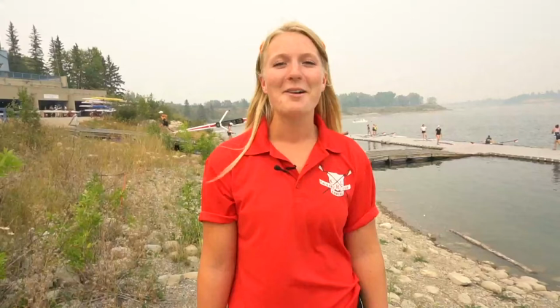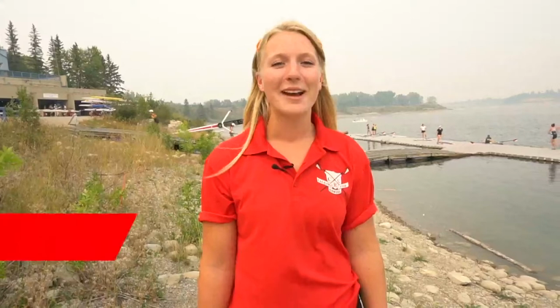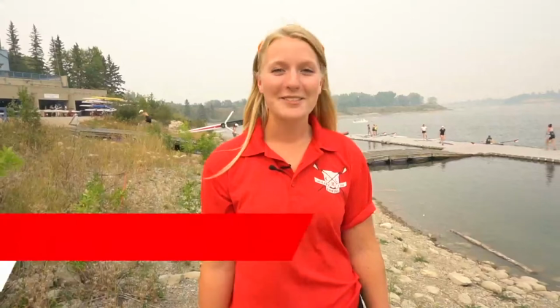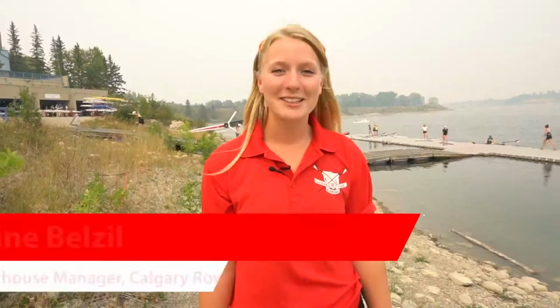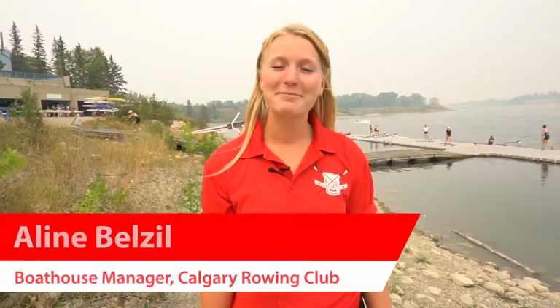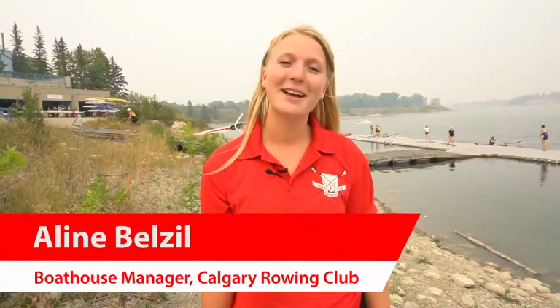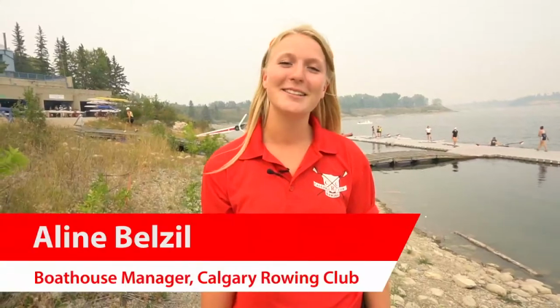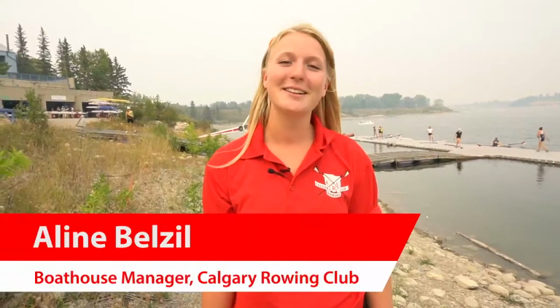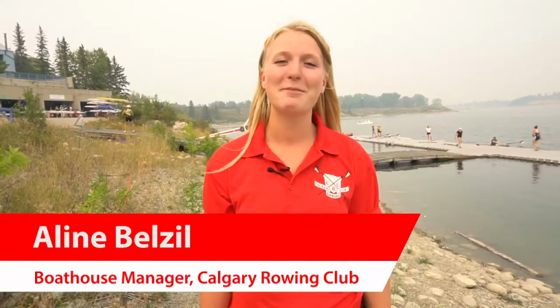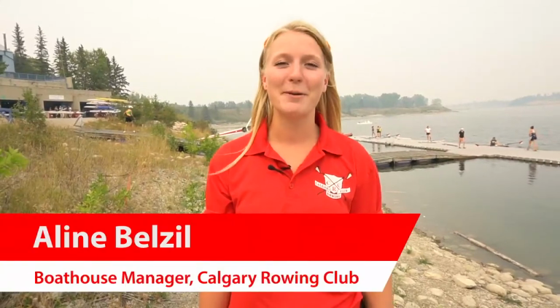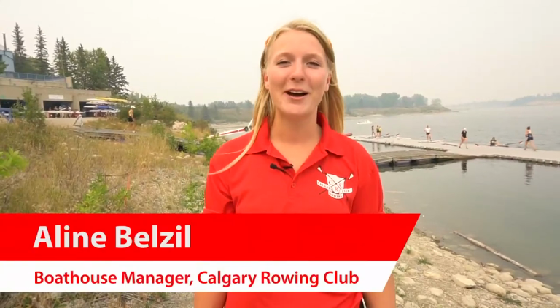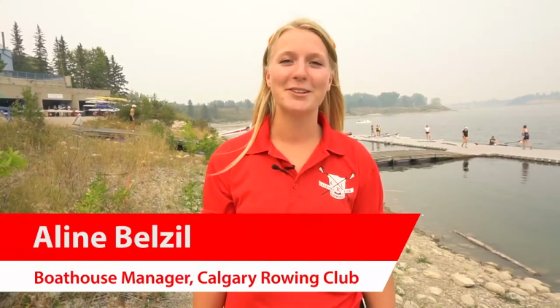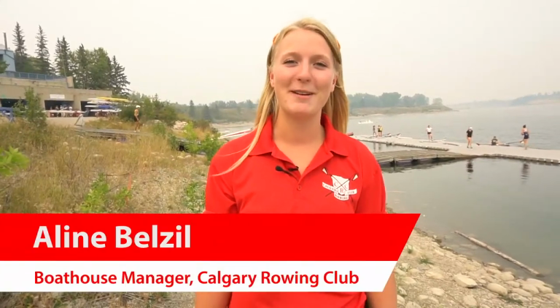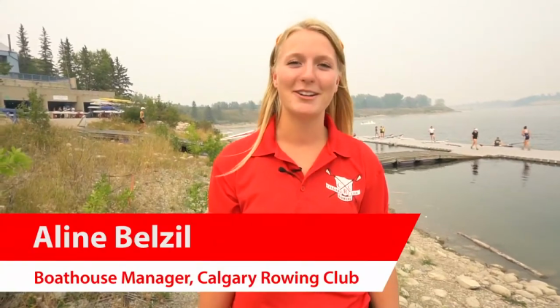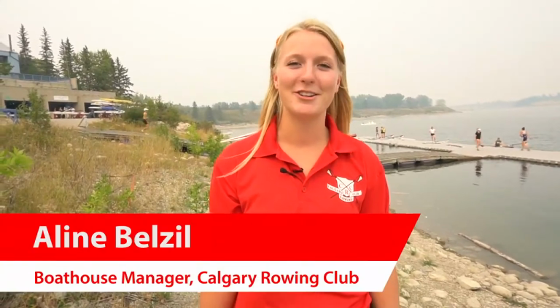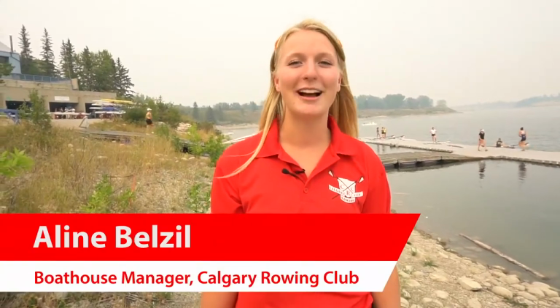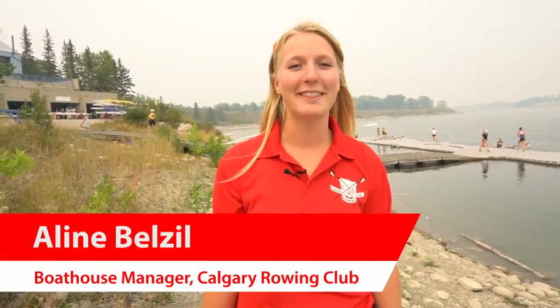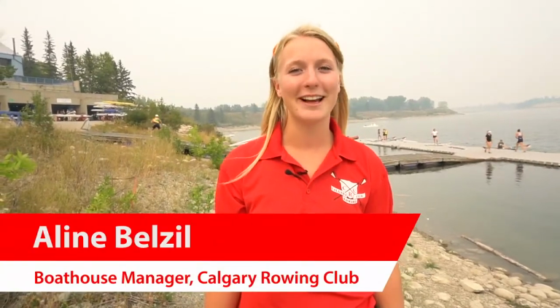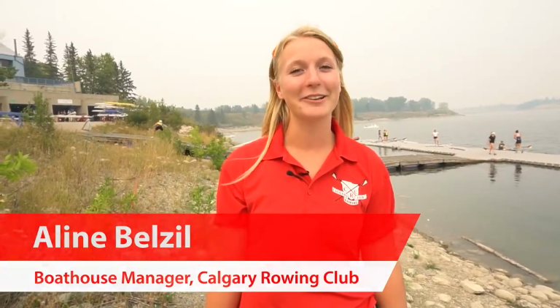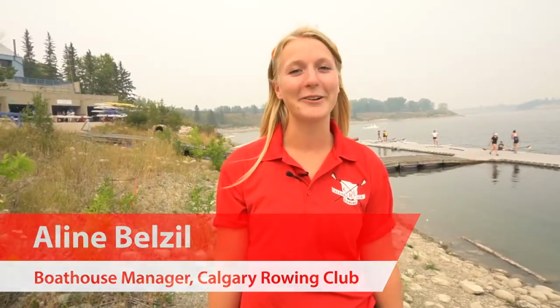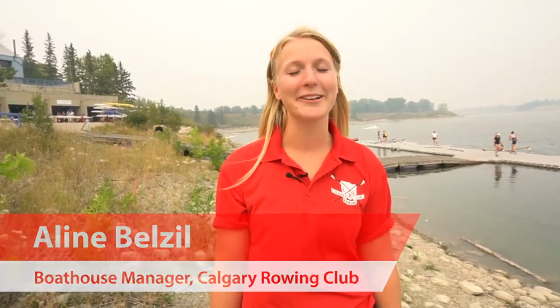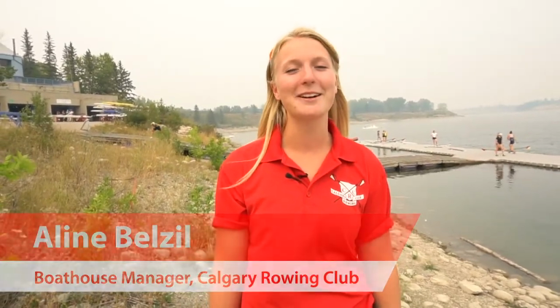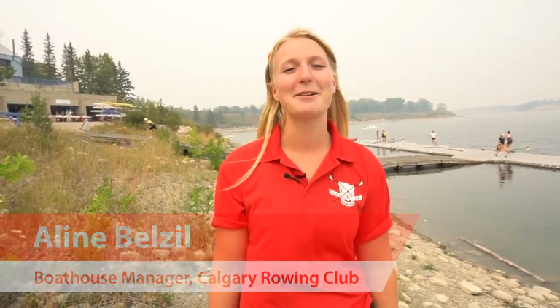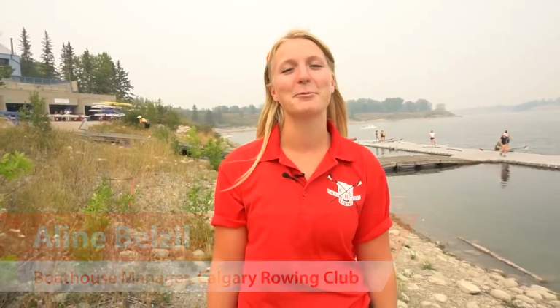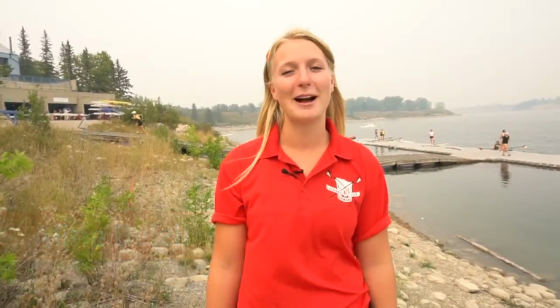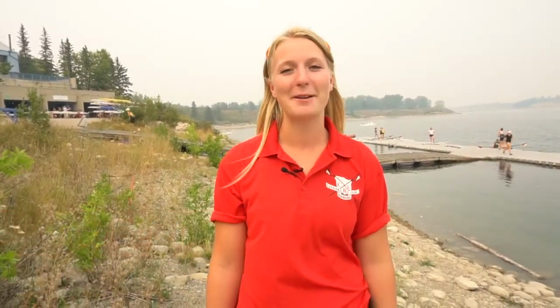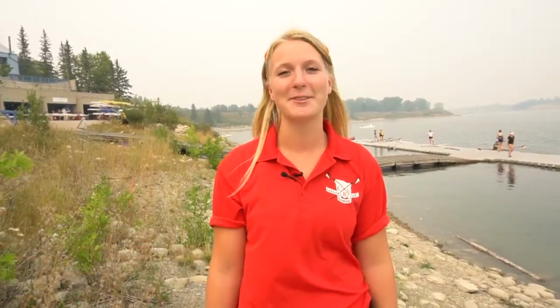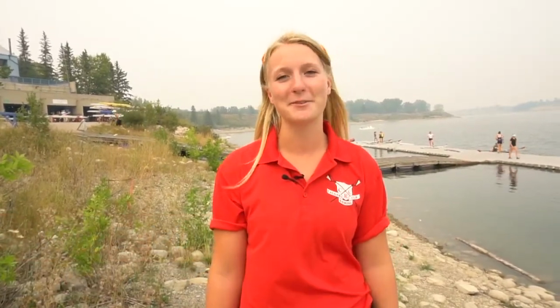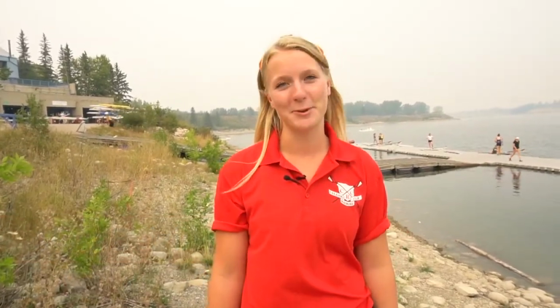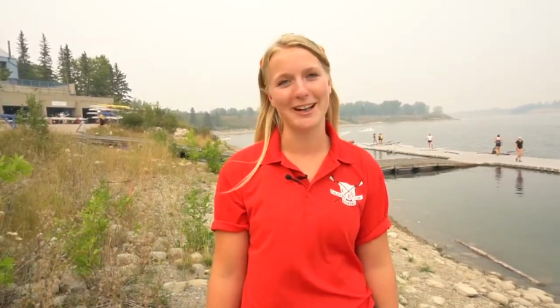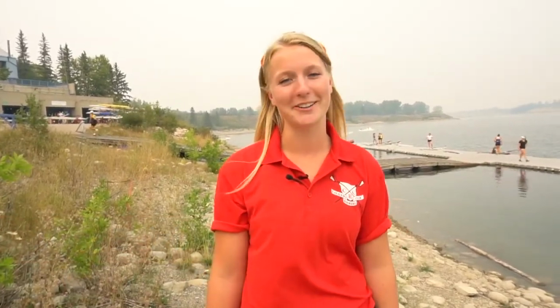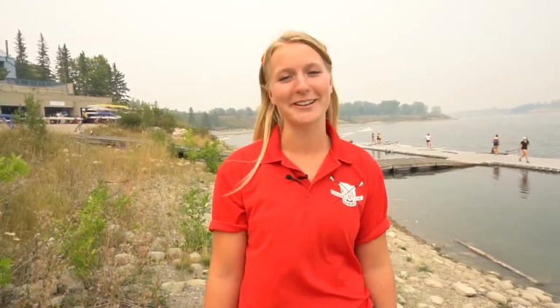My name is Lynn Belzel. I'm the Boathouse Manager at the Calgary Rowing Club and we're proud members of Sport Calgary.